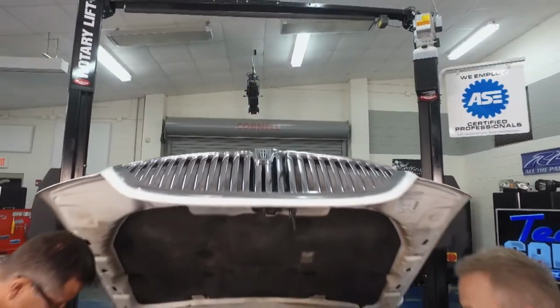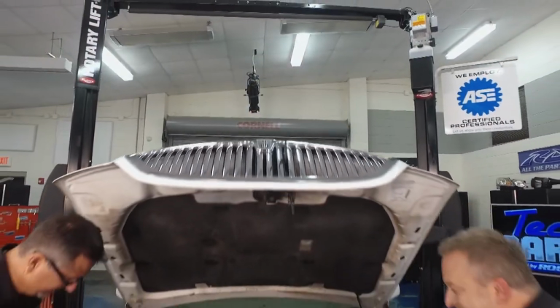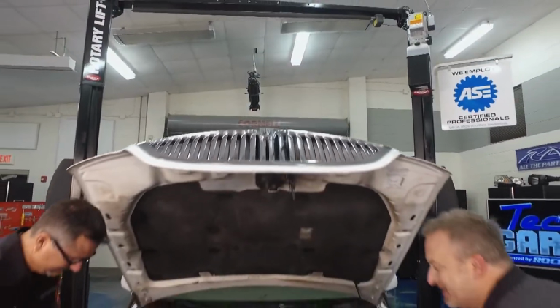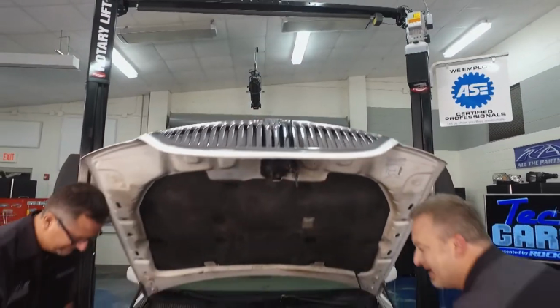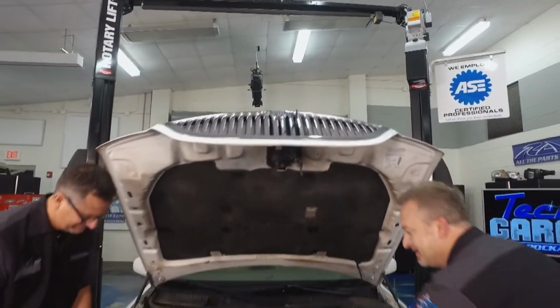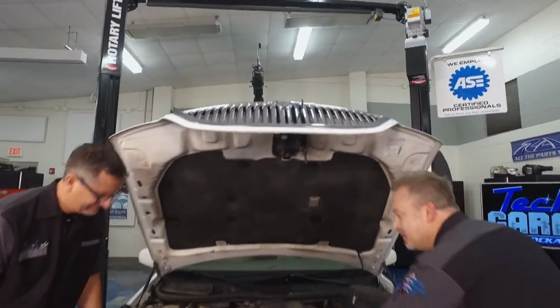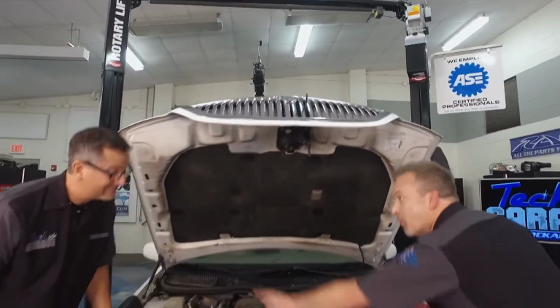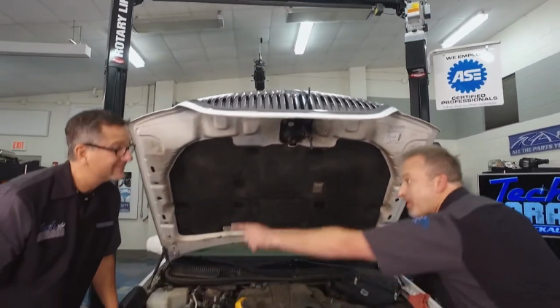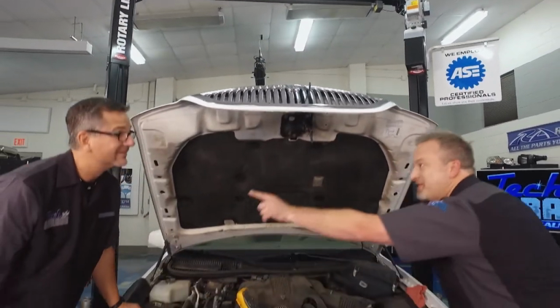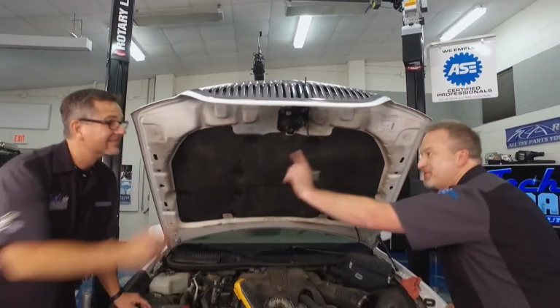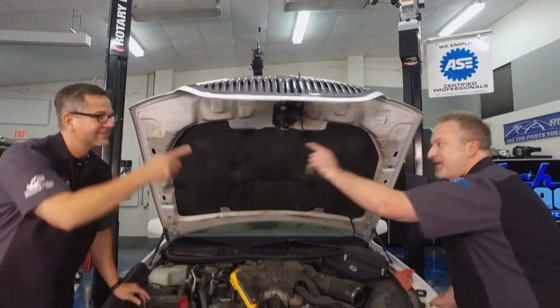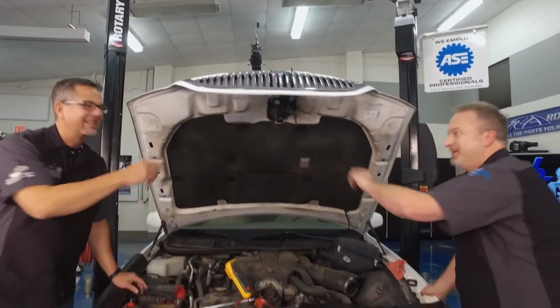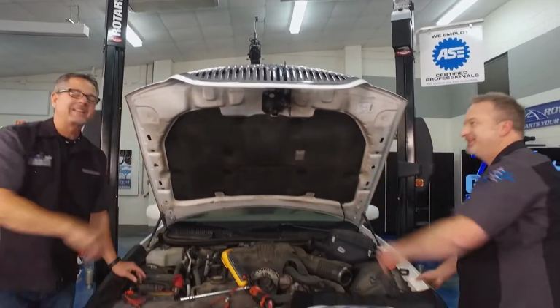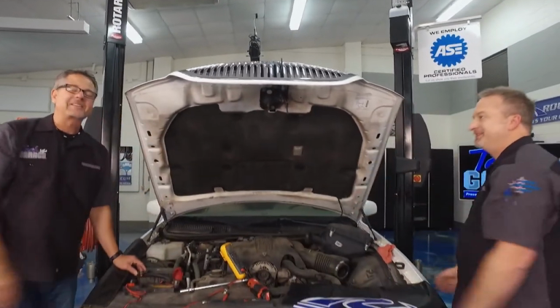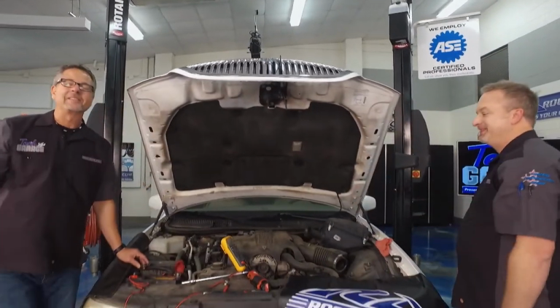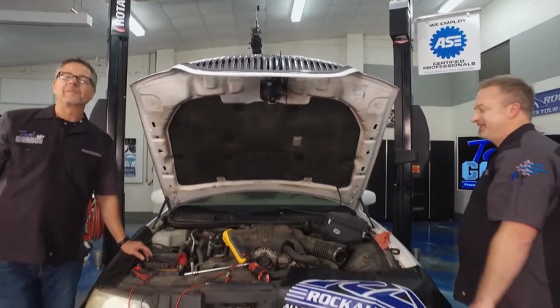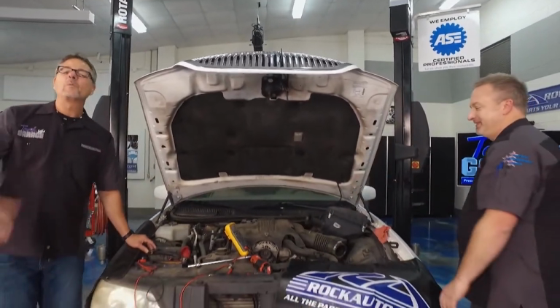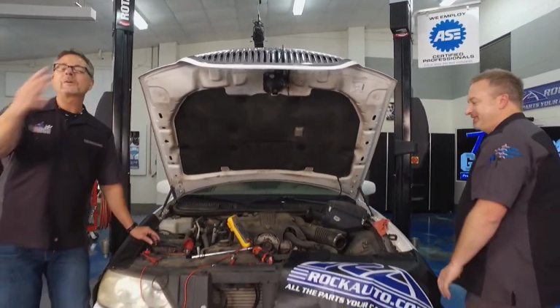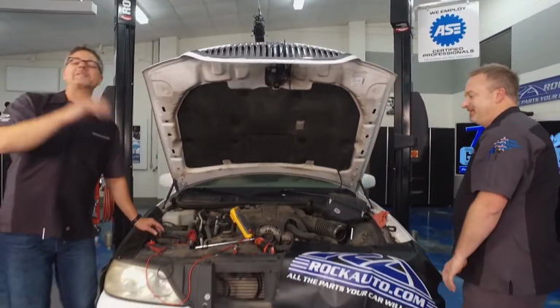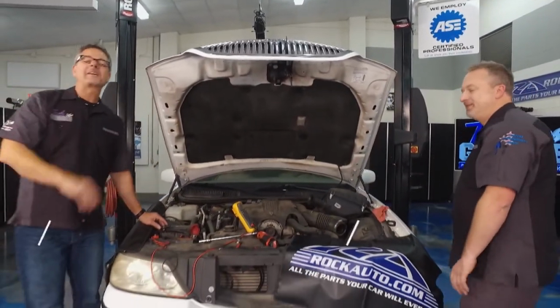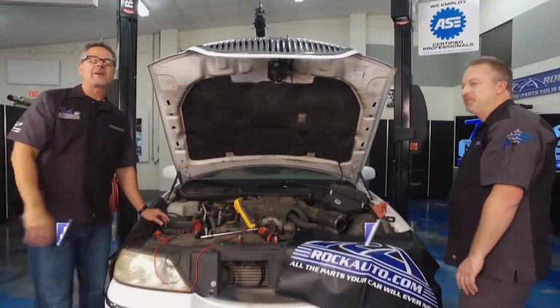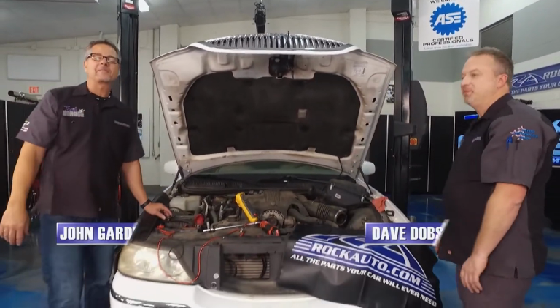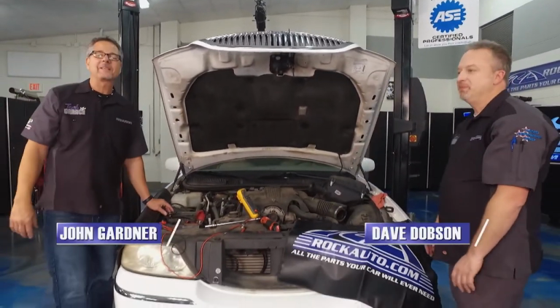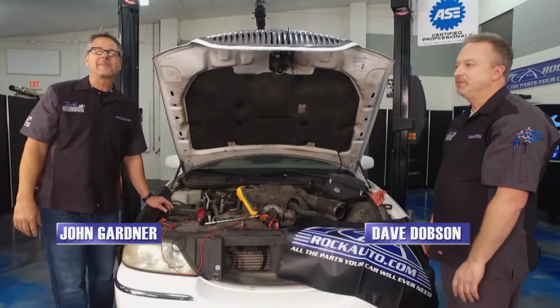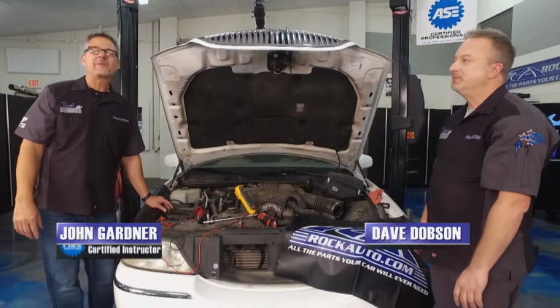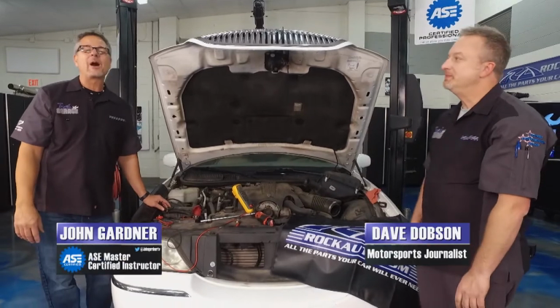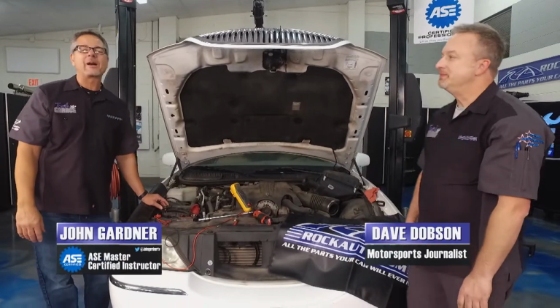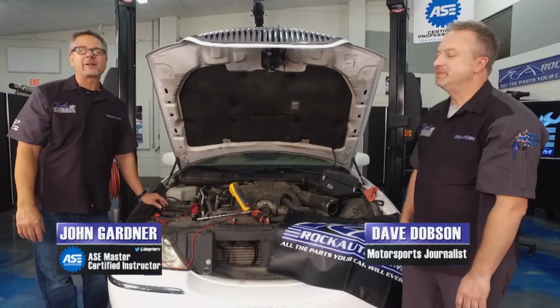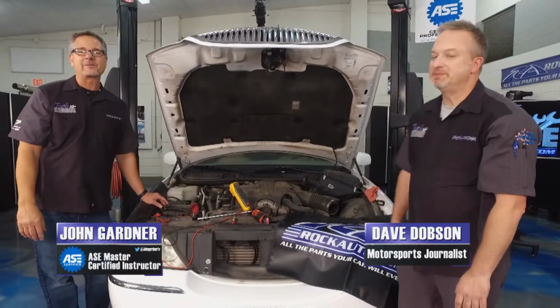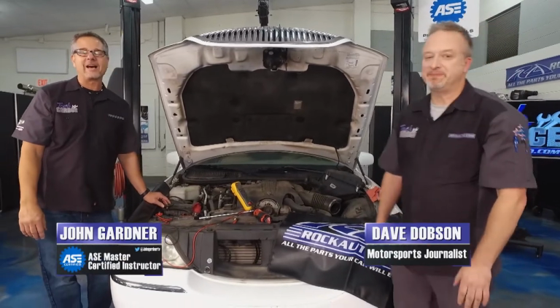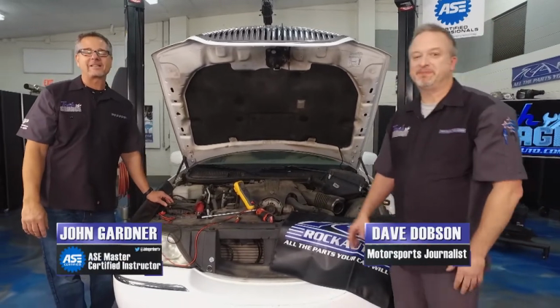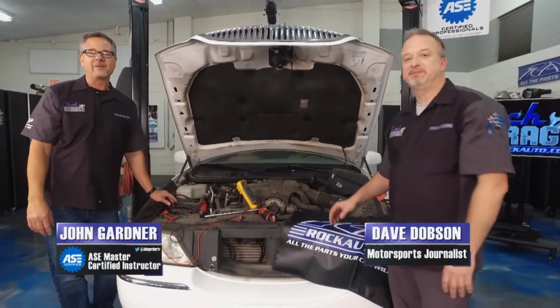Just like that, no more parasitic draw. And that's a good thing. Welcome to Tech Garage, presented by rockauto.com.